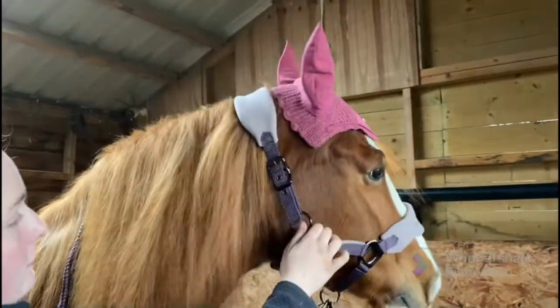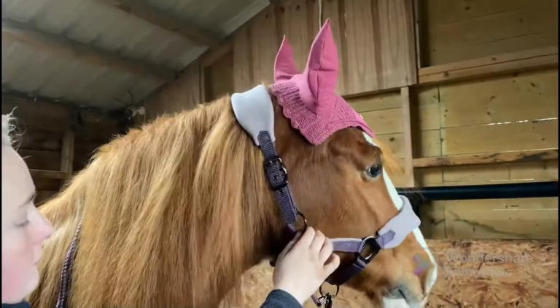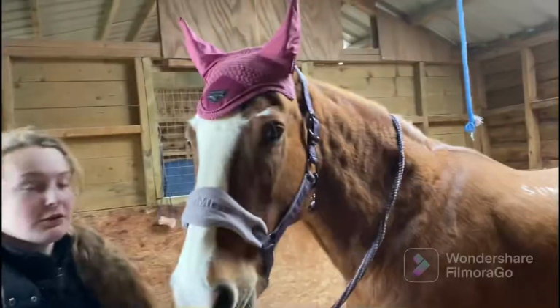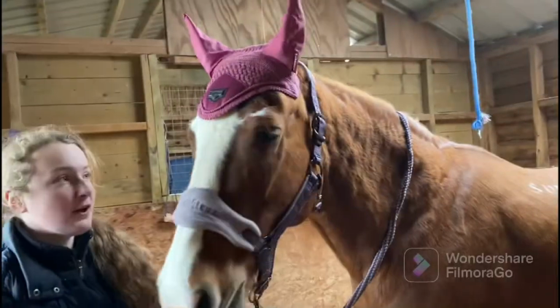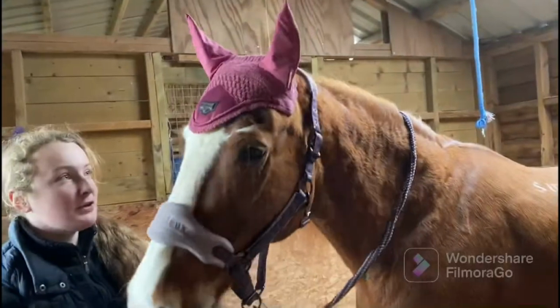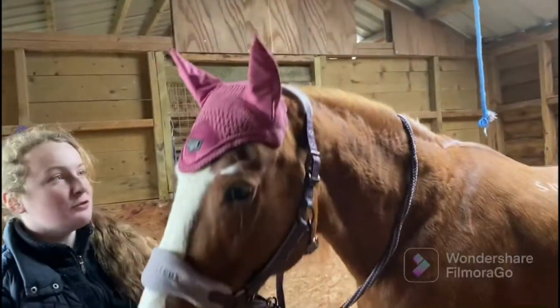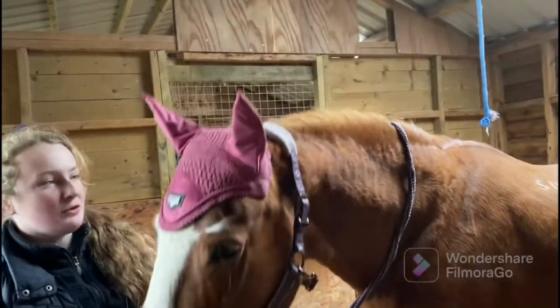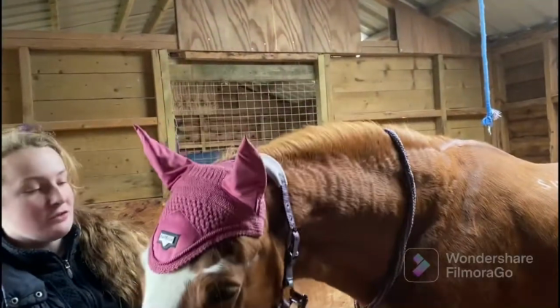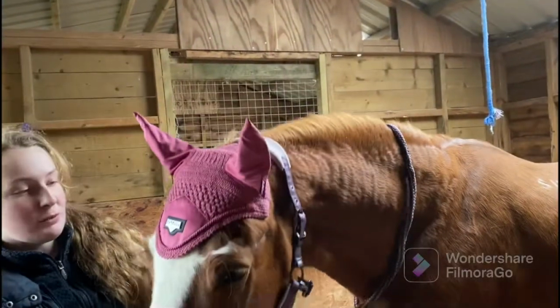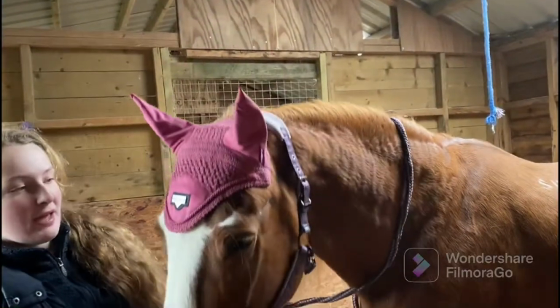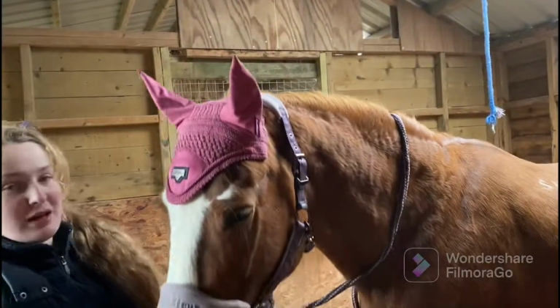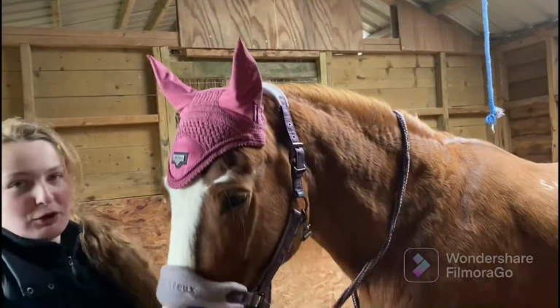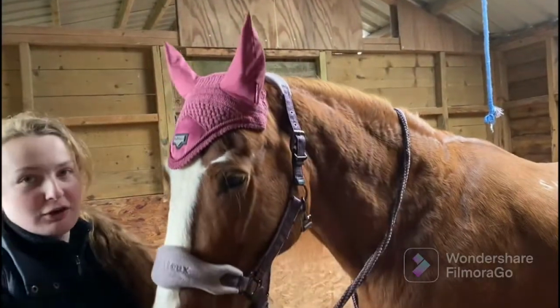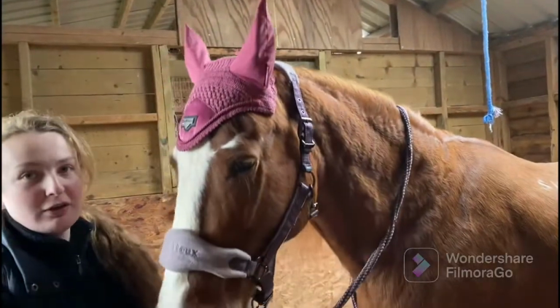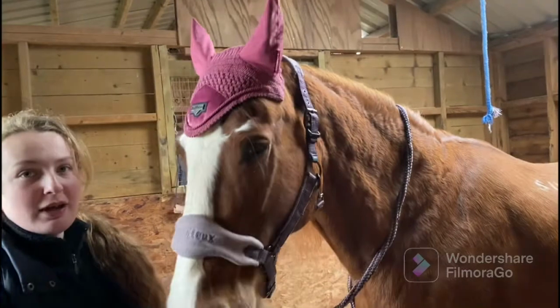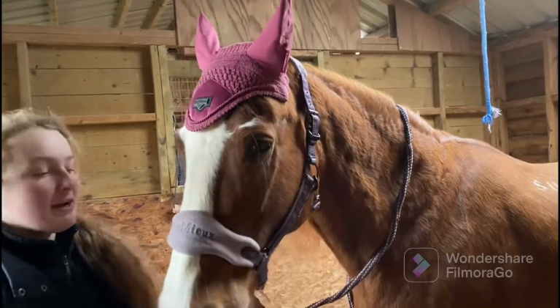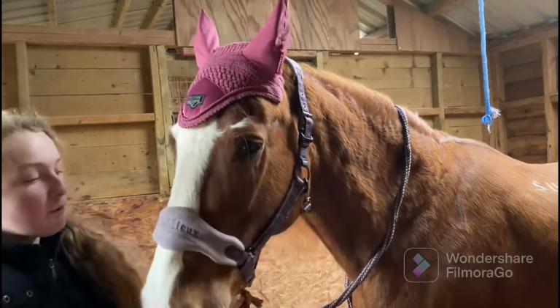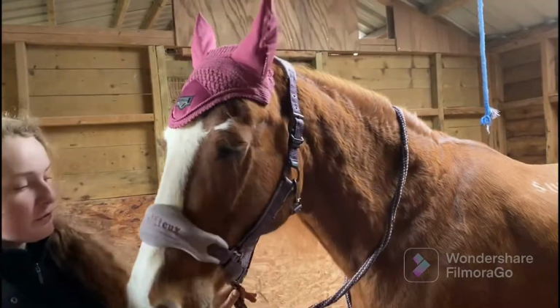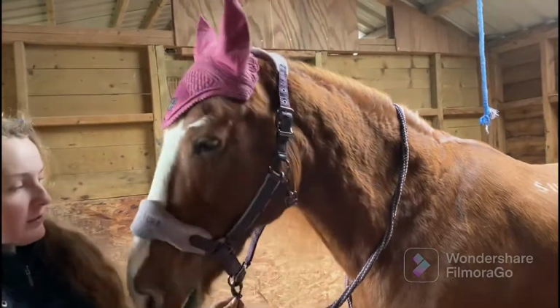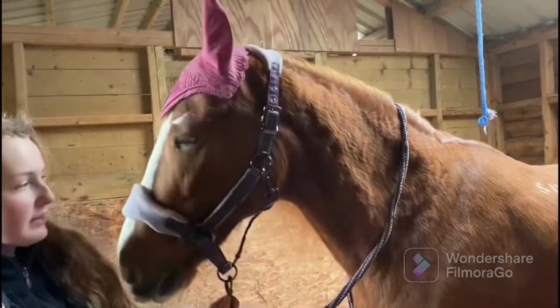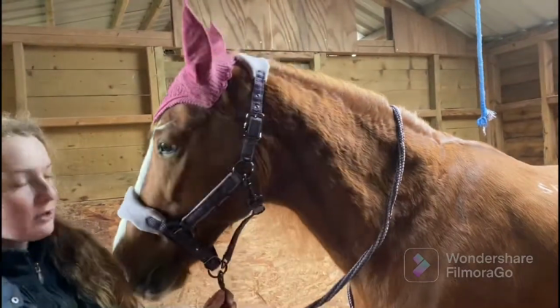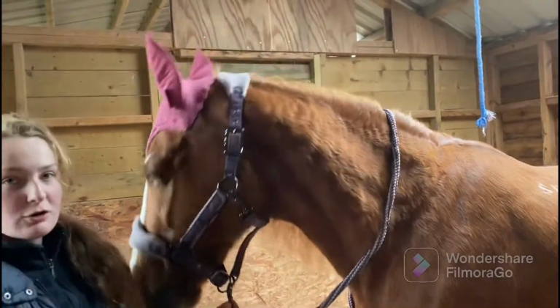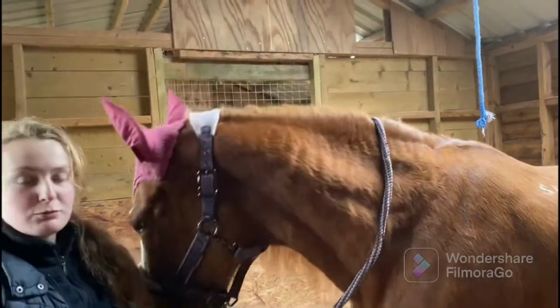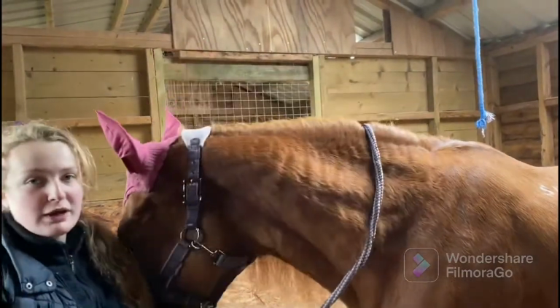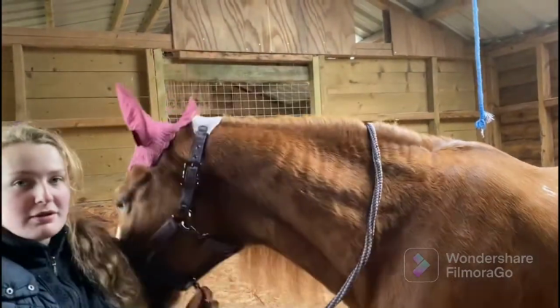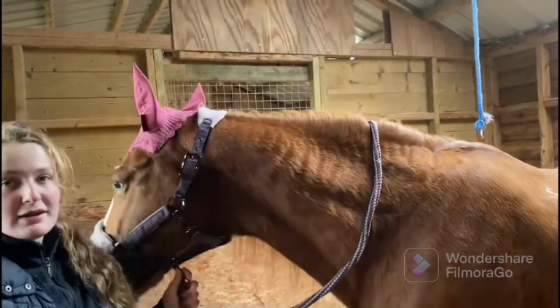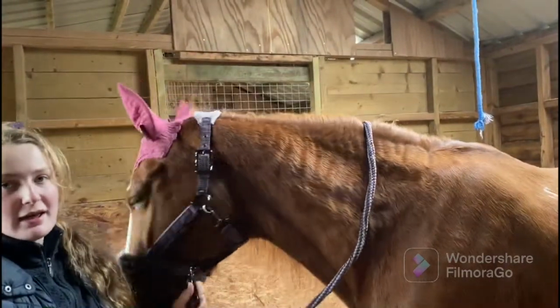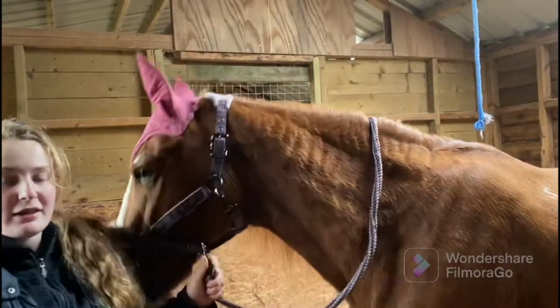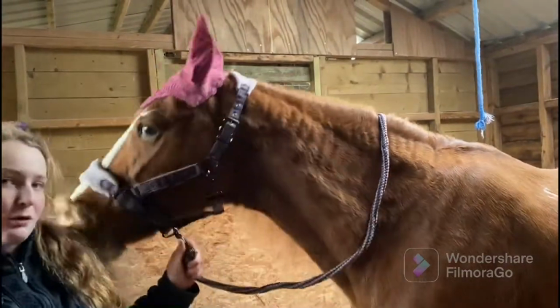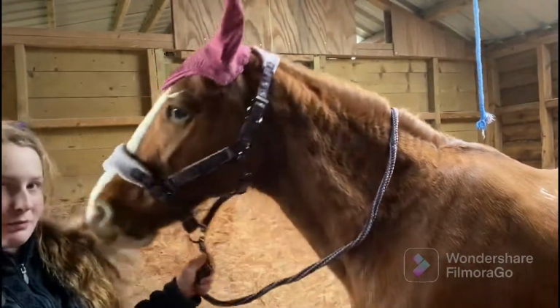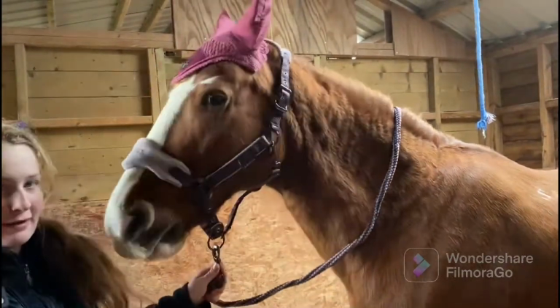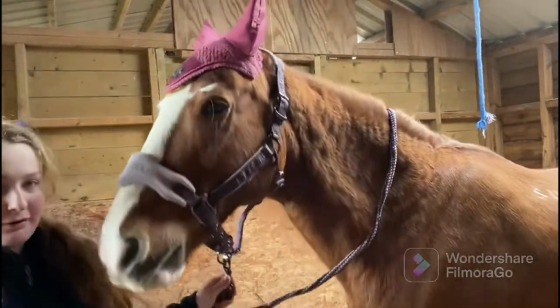The first thing you do is put the ear bonnet on. Now we're just going to take the head collar off and put it around her neck, and then we're going to put the bridle on.